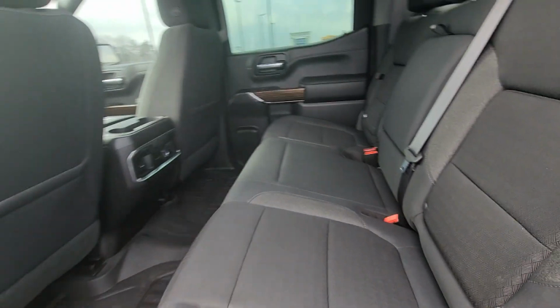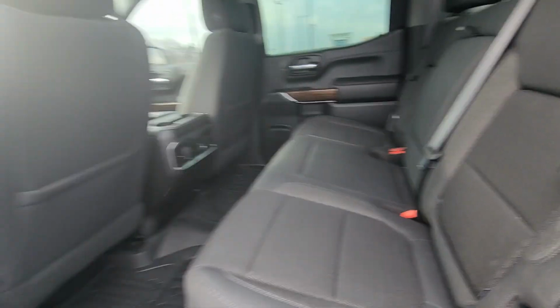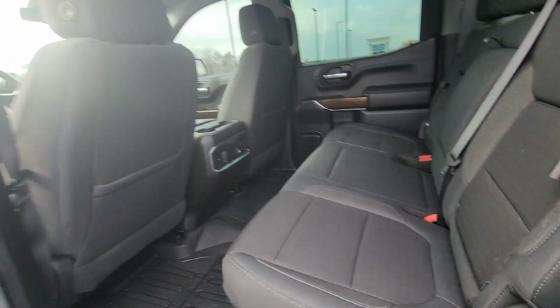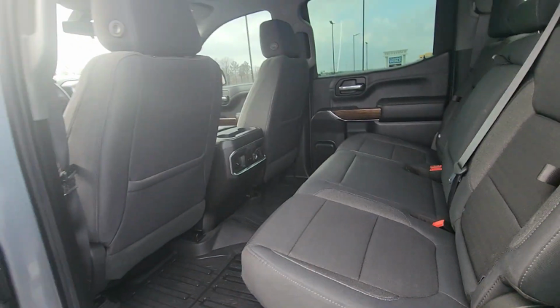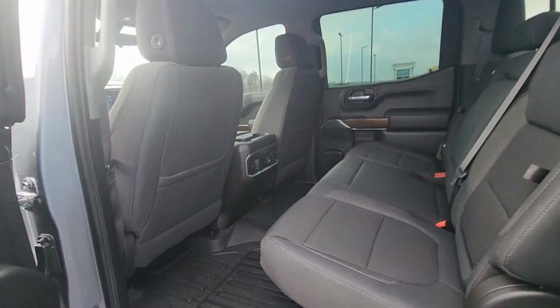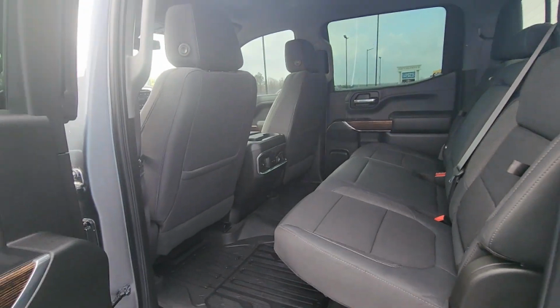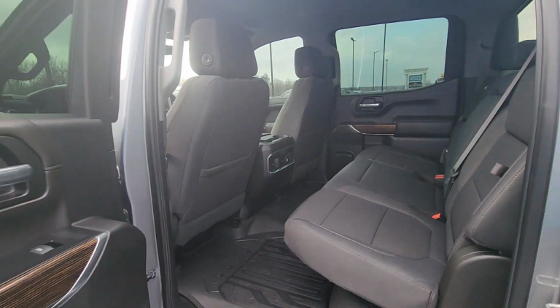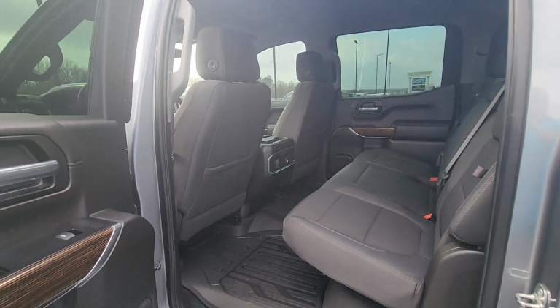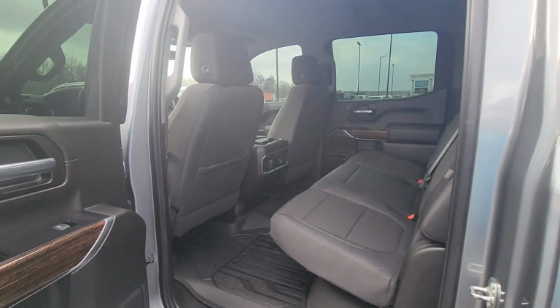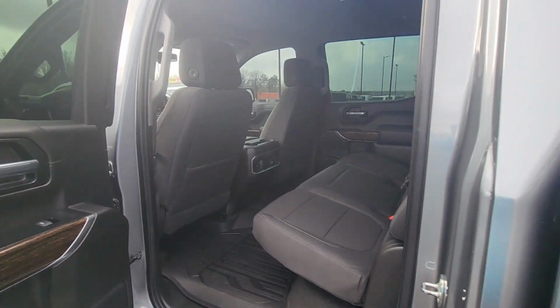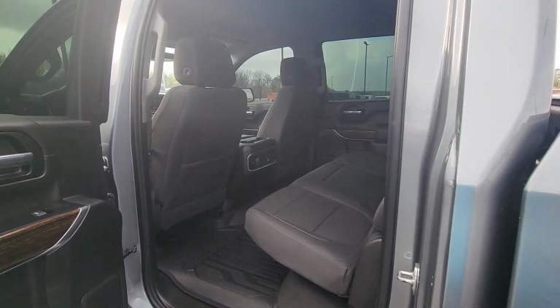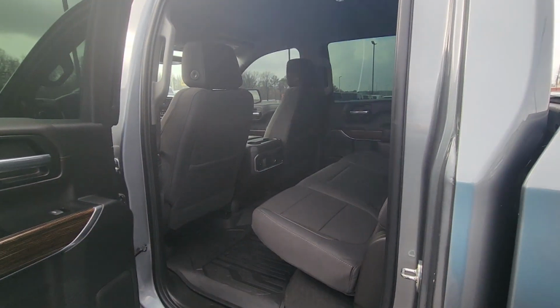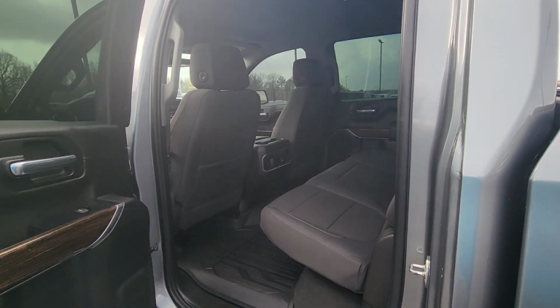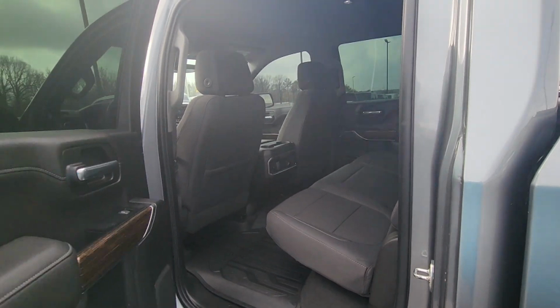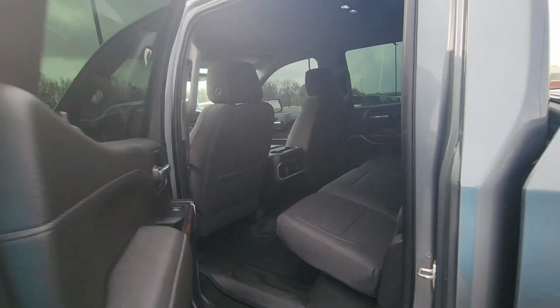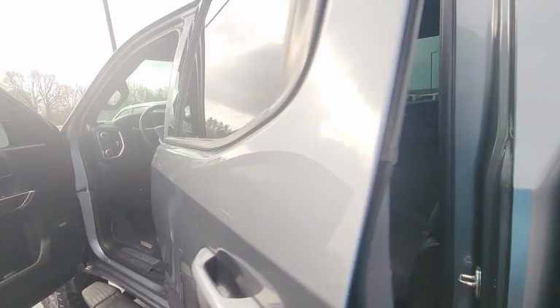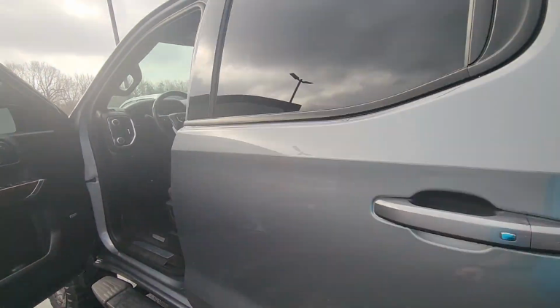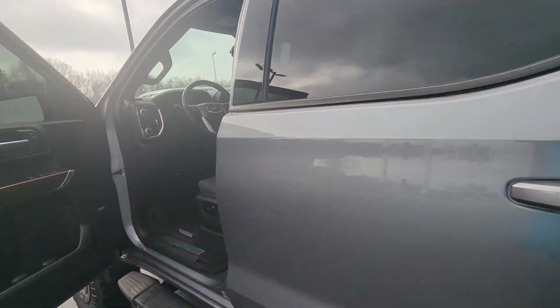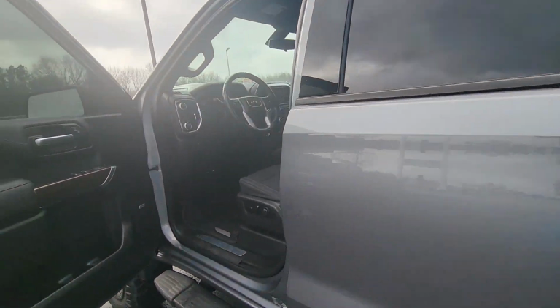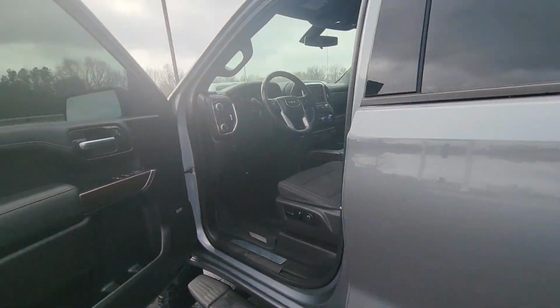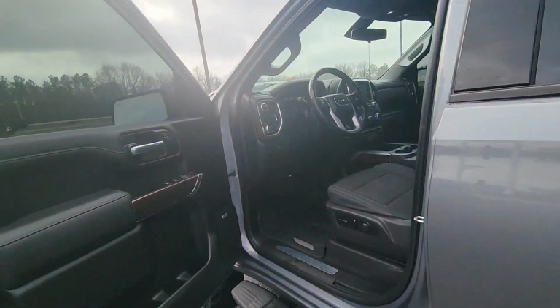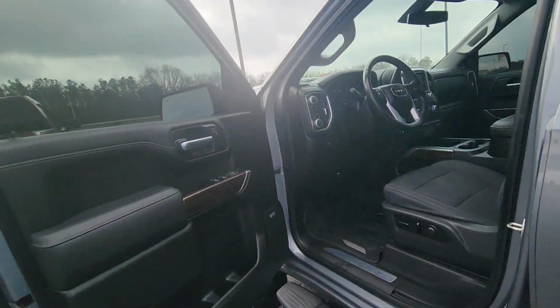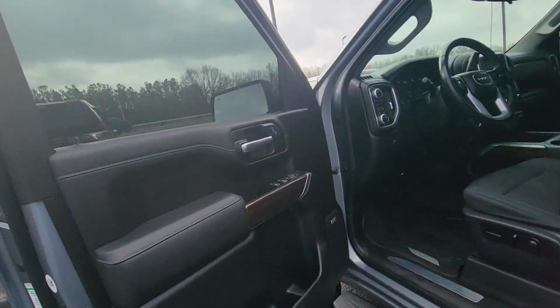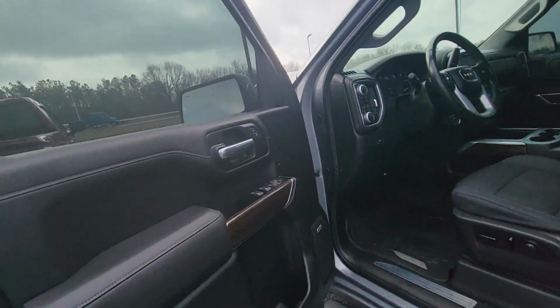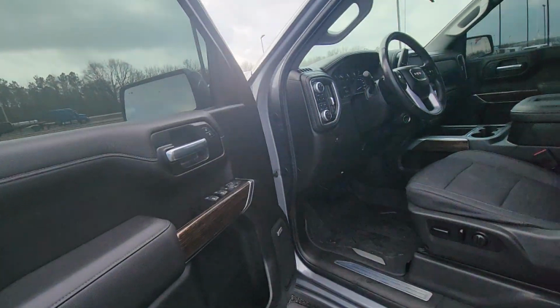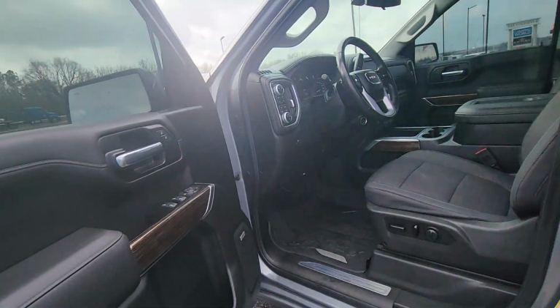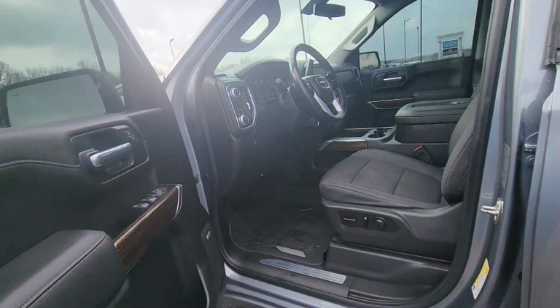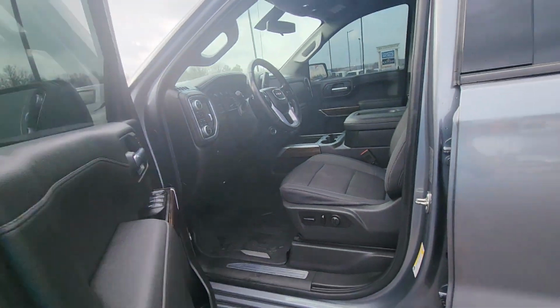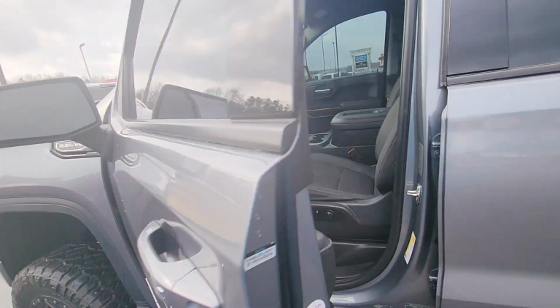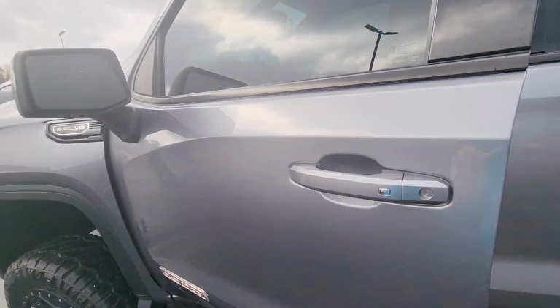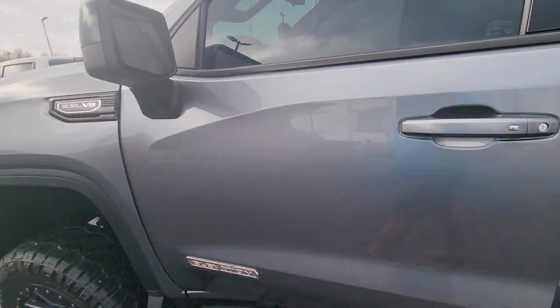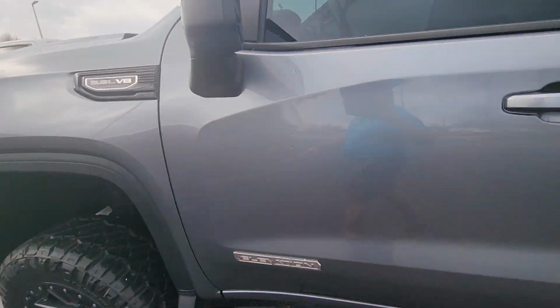This is an absolutely beautiful, beautiful truck. Let me know what you think — I'd love to get this thing delivered to you.